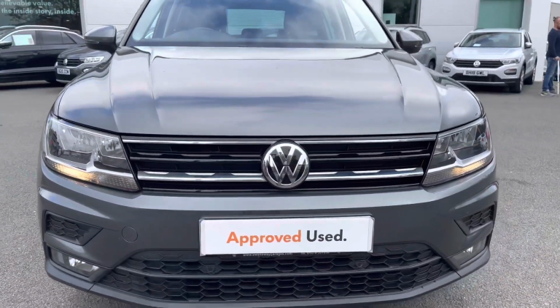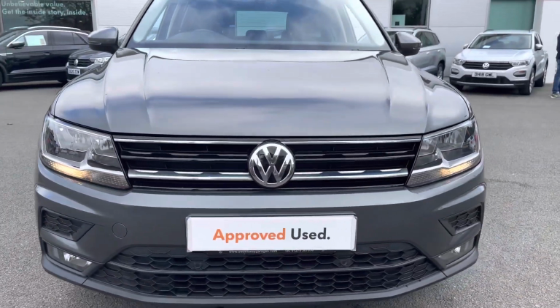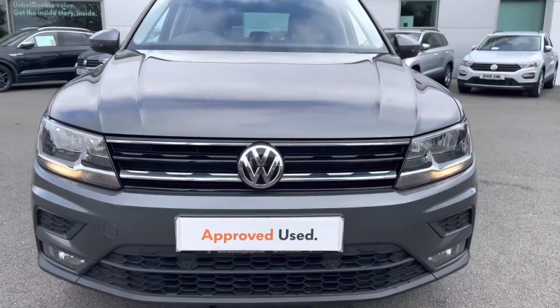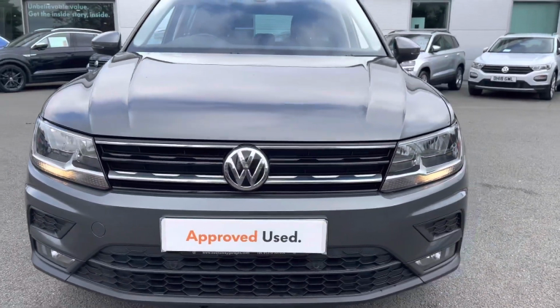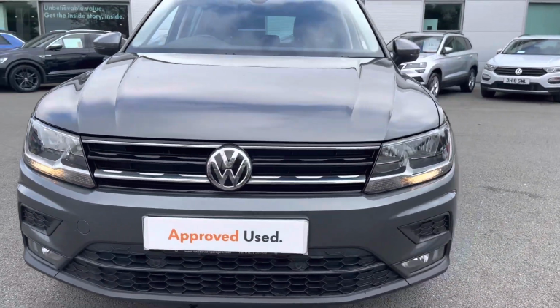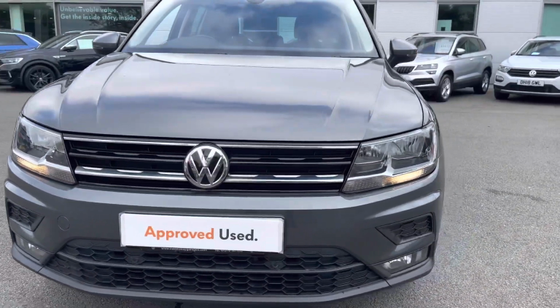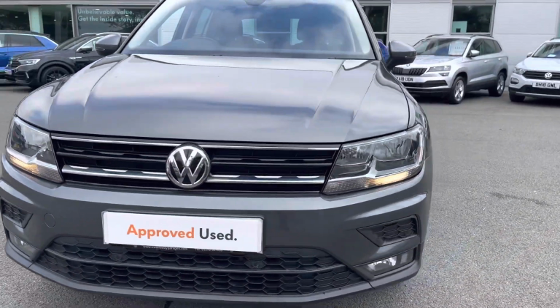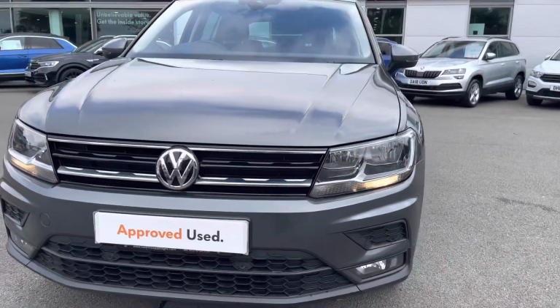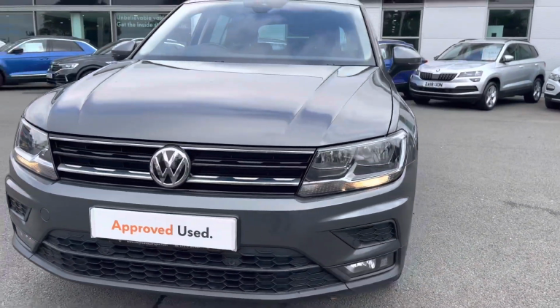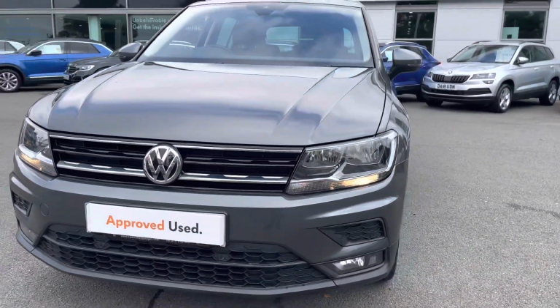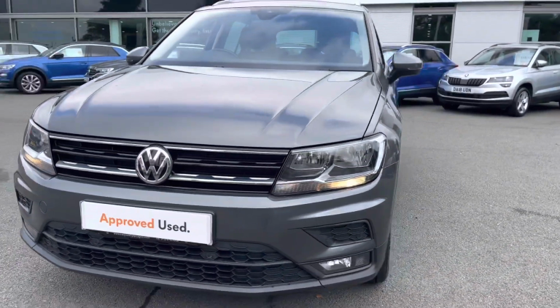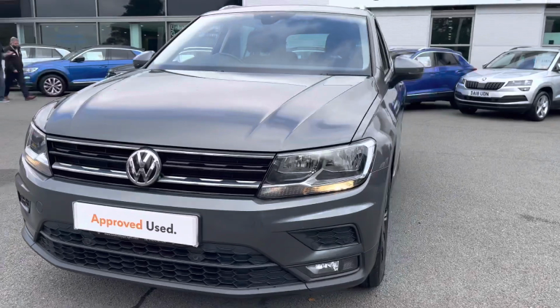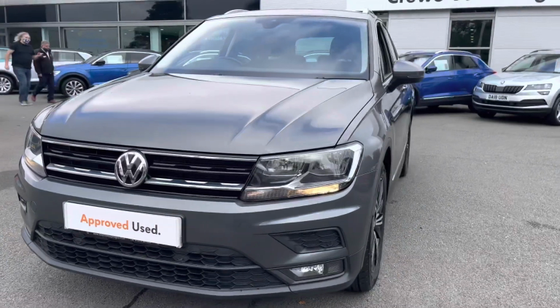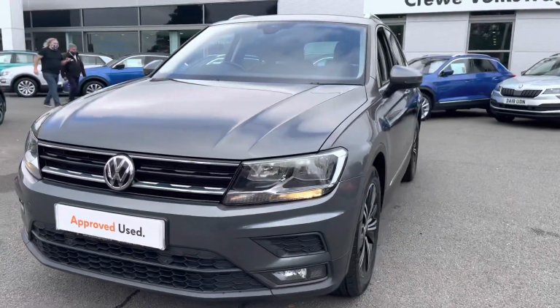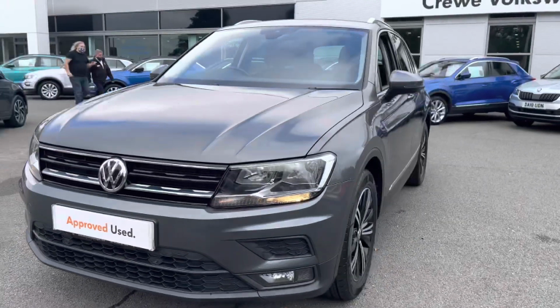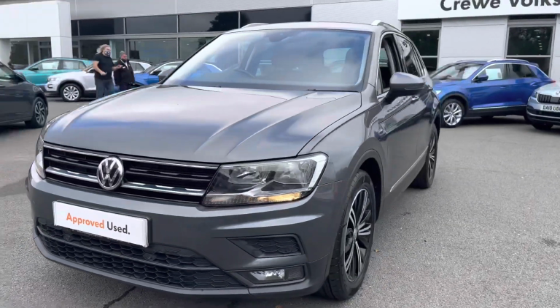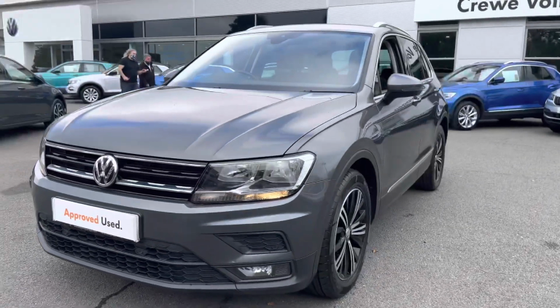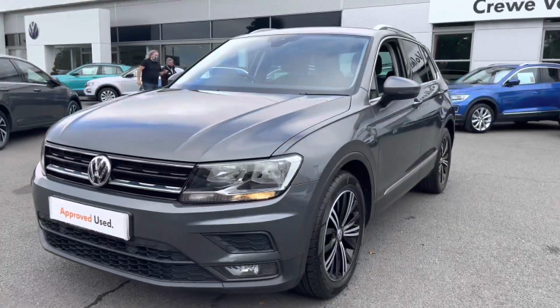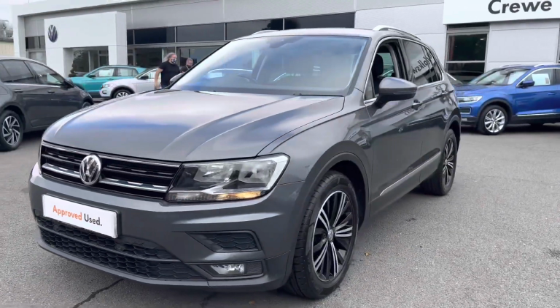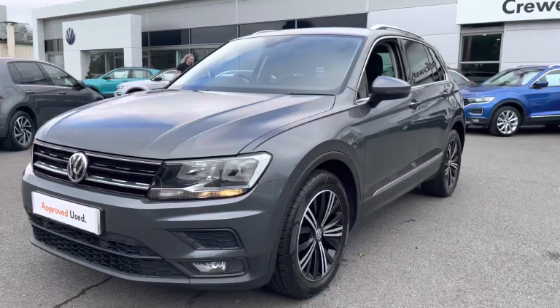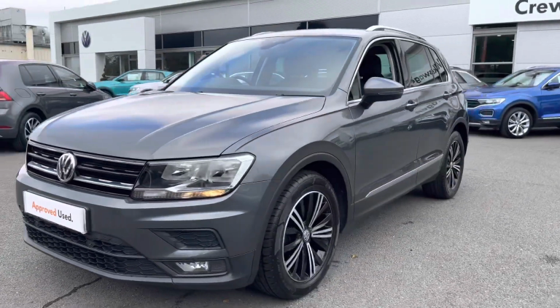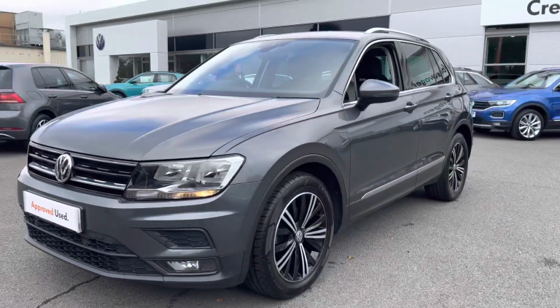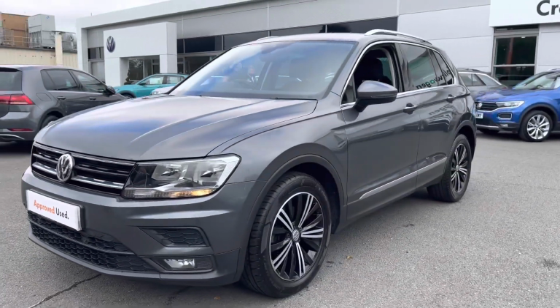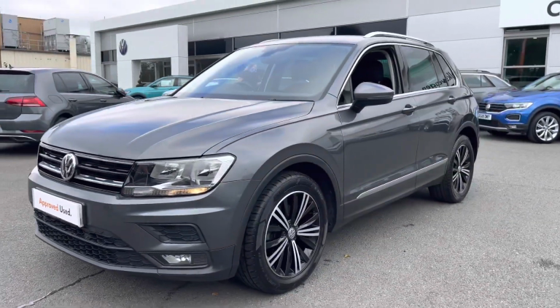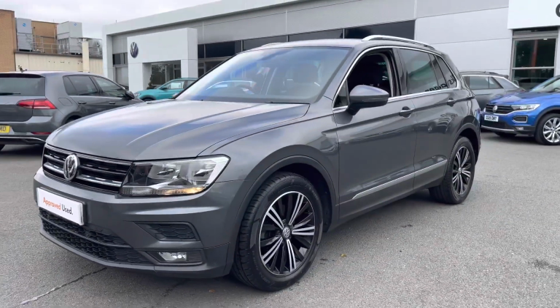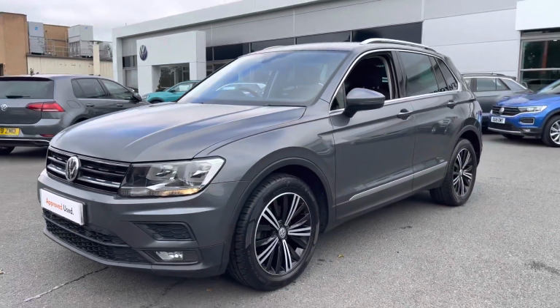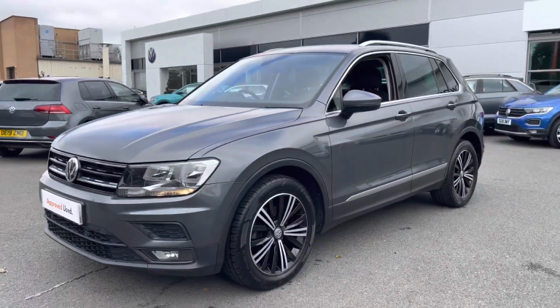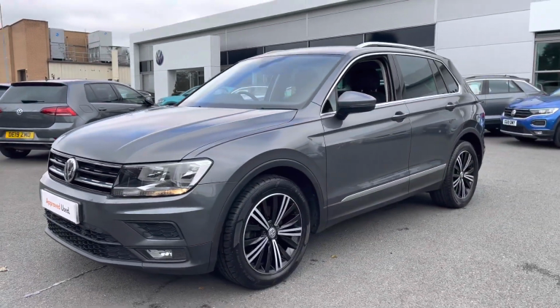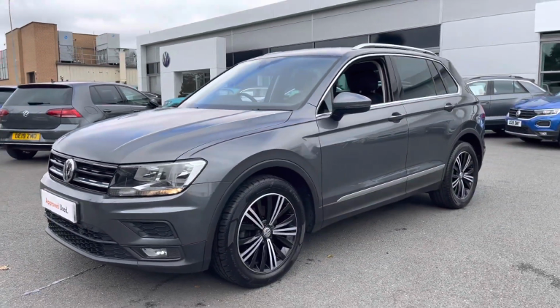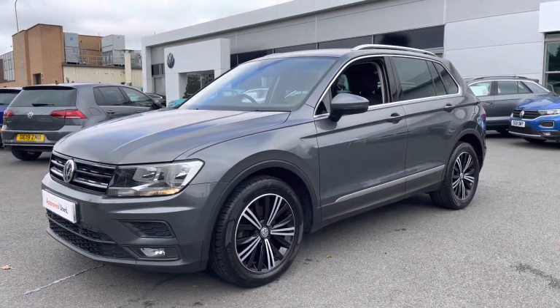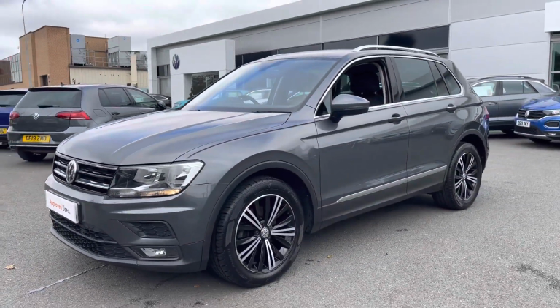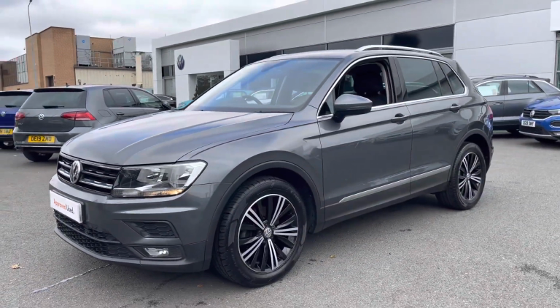As you can see from the front, you've got your LED daytime running lights. You can also get front fog lights as well, making them nice and visible on the road.